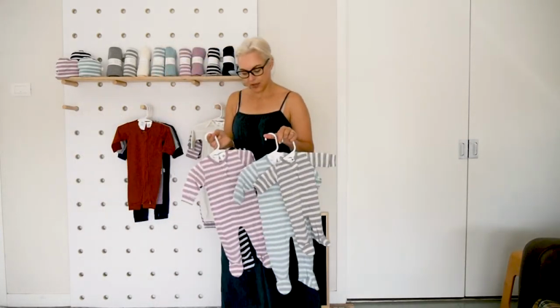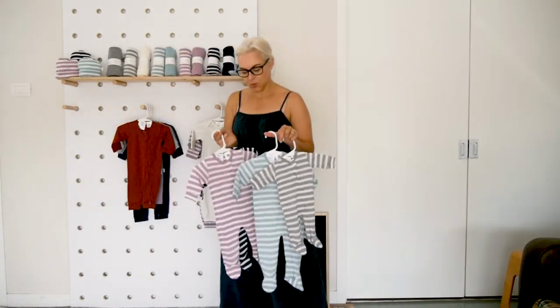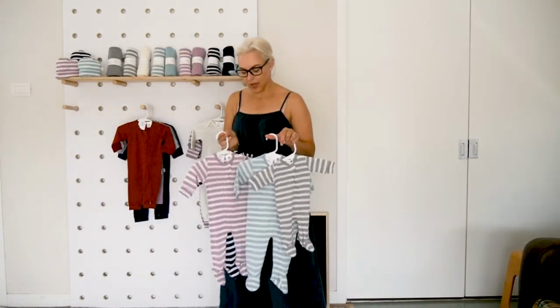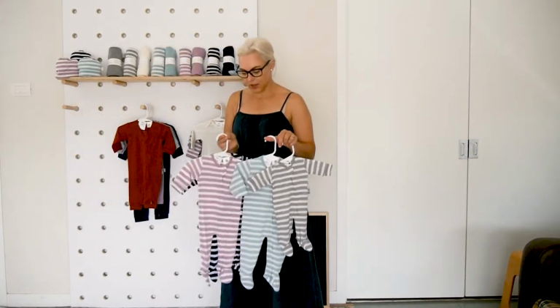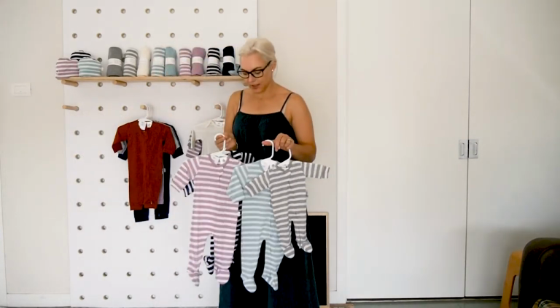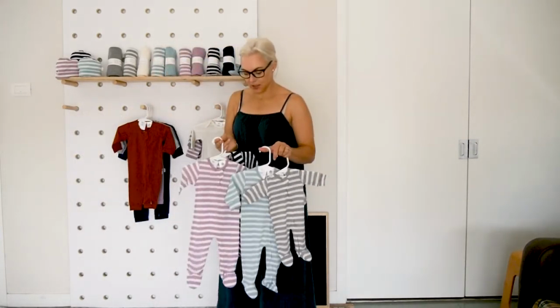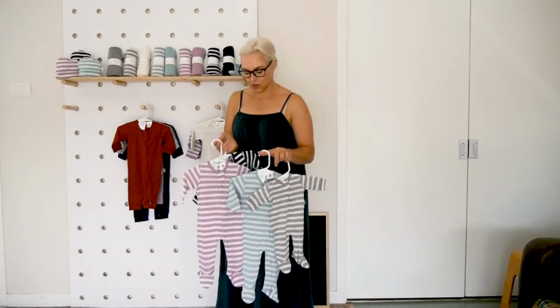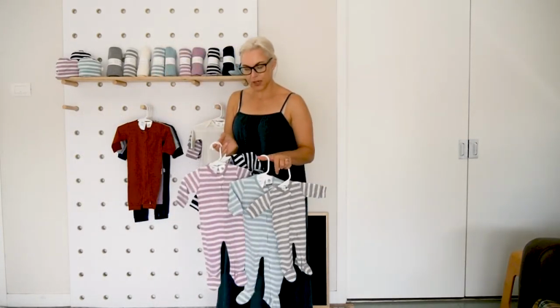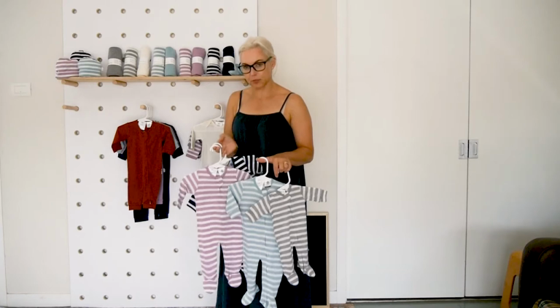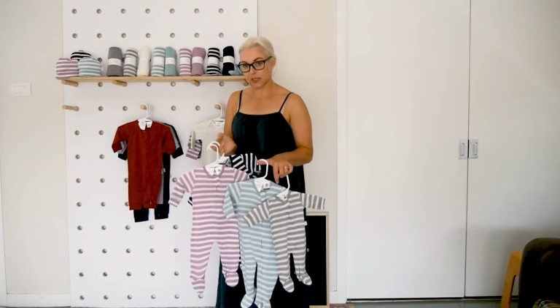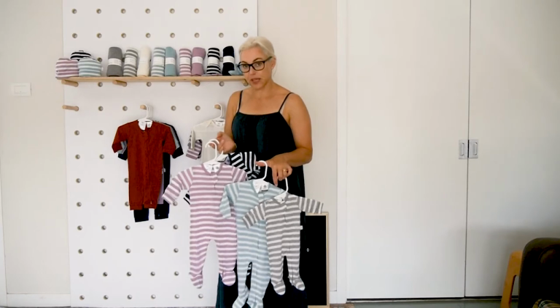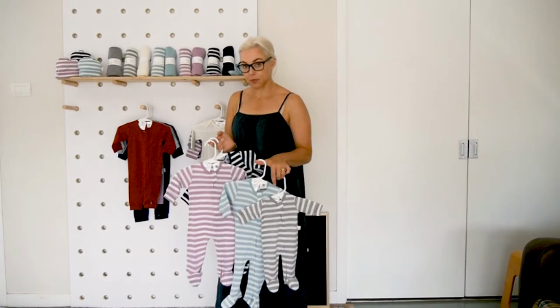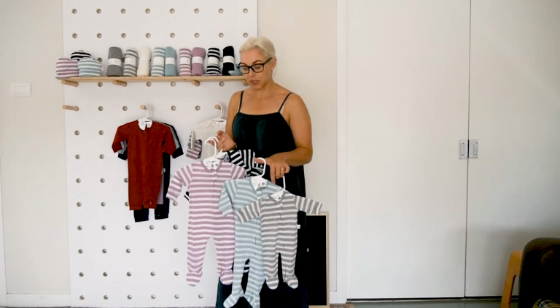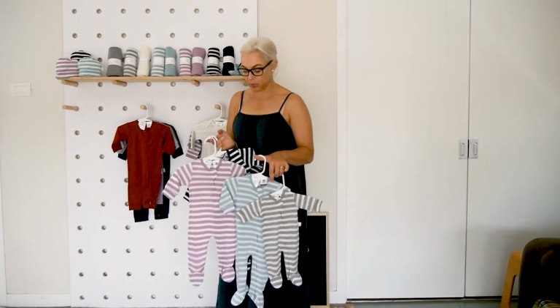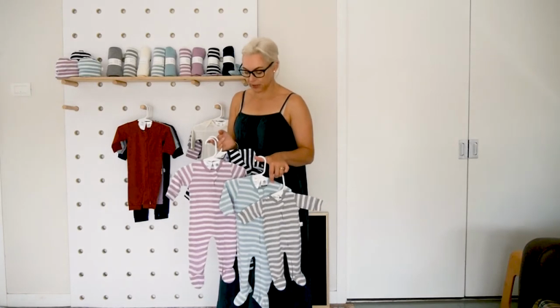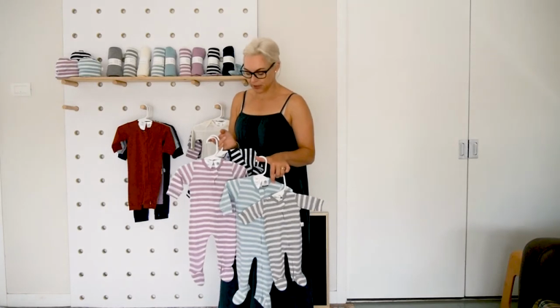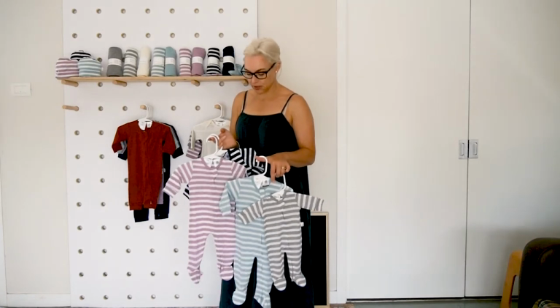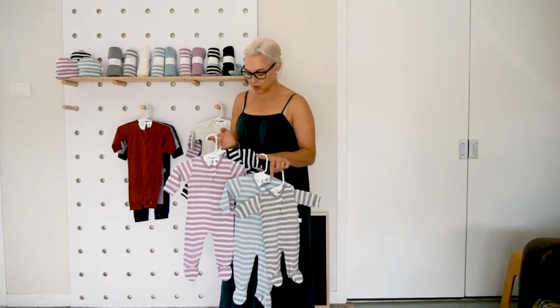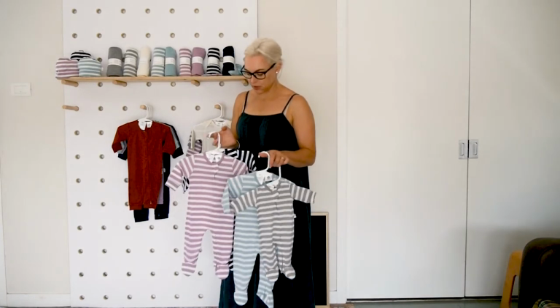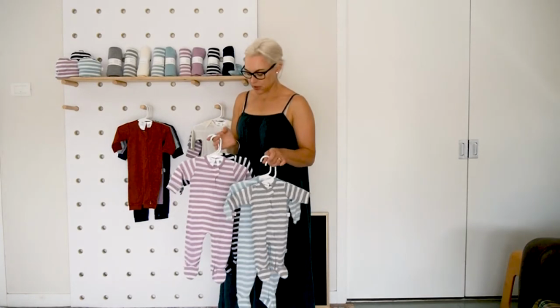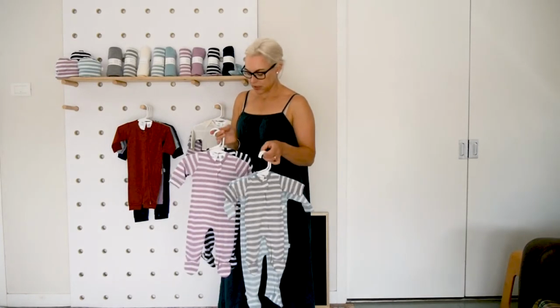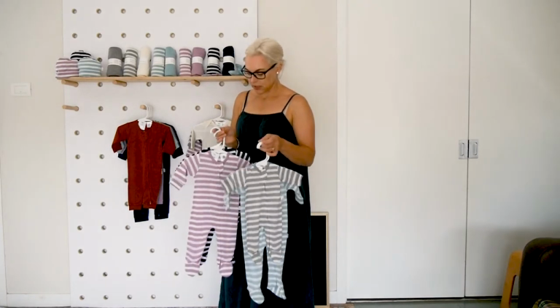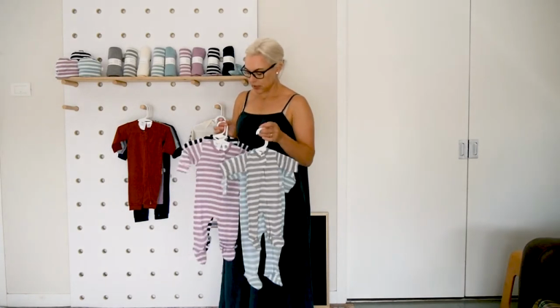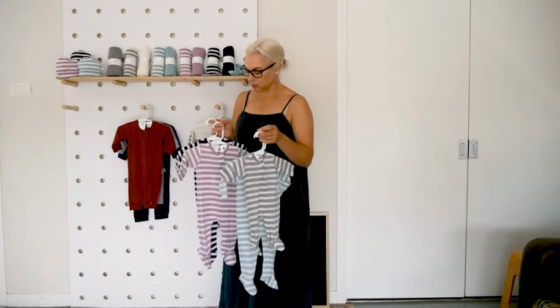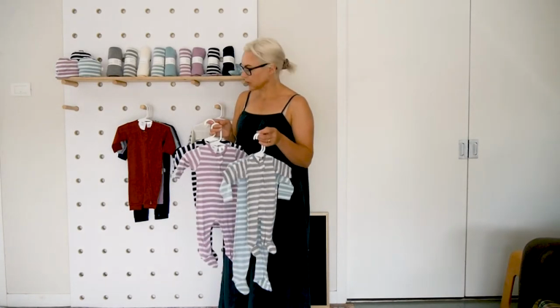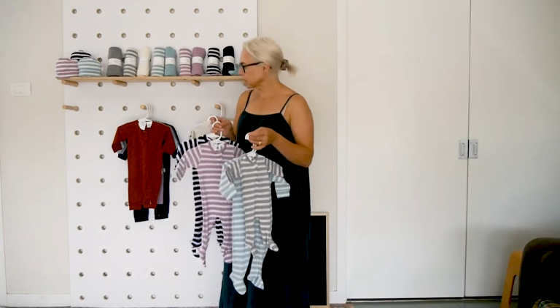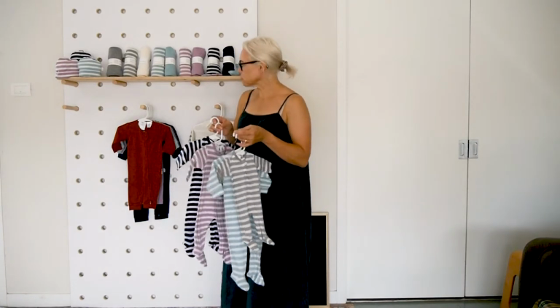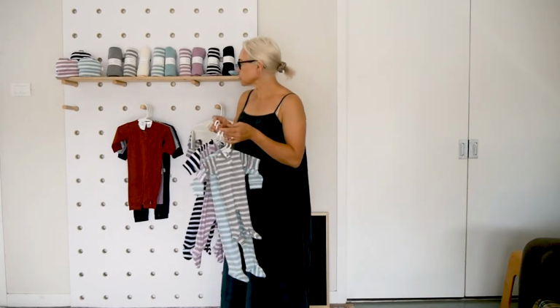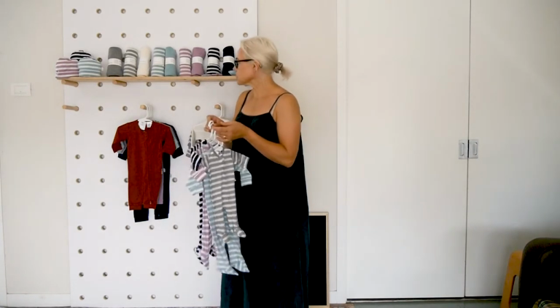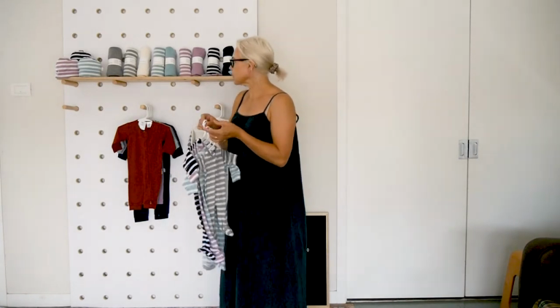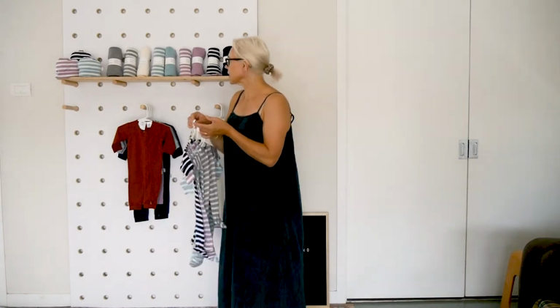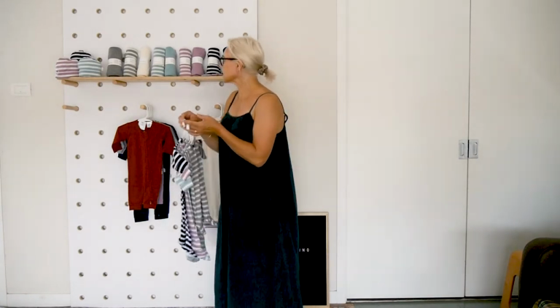They keep little ones' feet nice and warm and they come available in four stripes as well as the cream, the same as the bundlers do. They're a really gorgeous product.